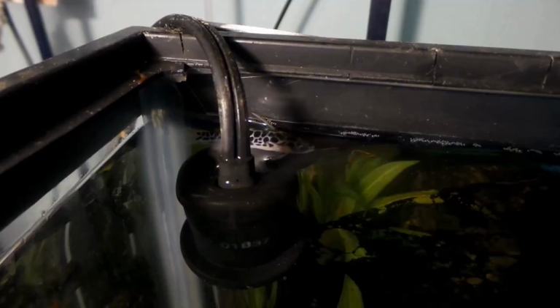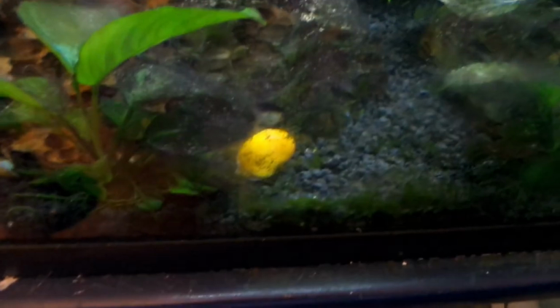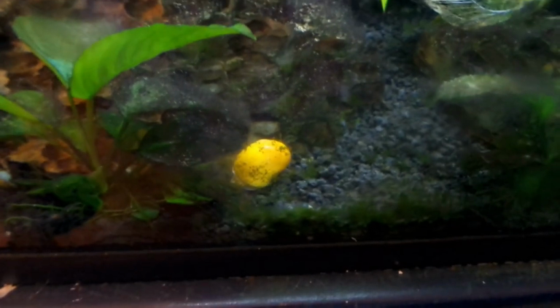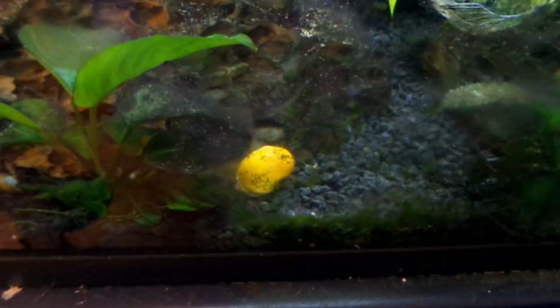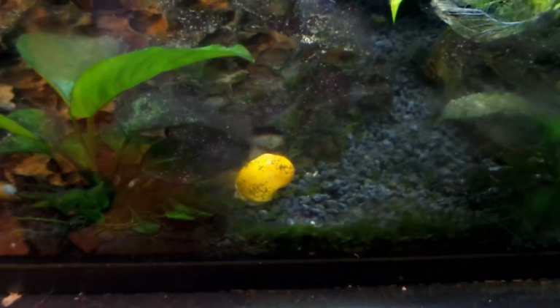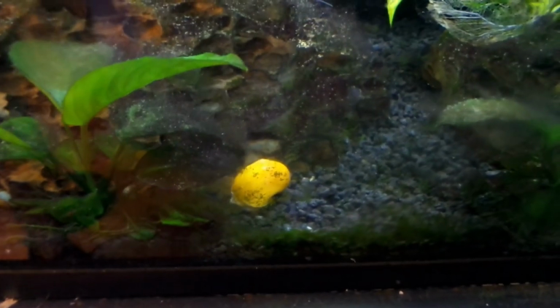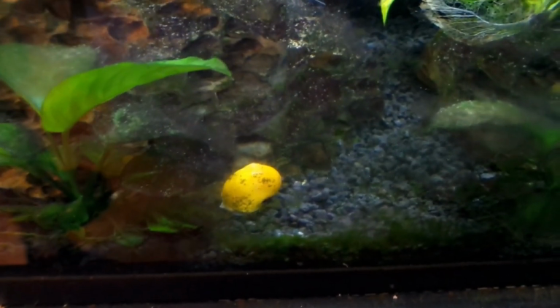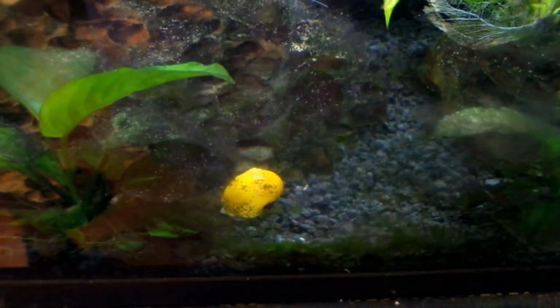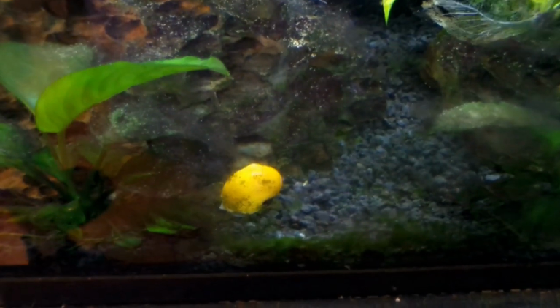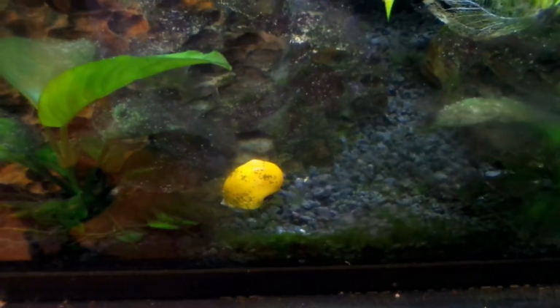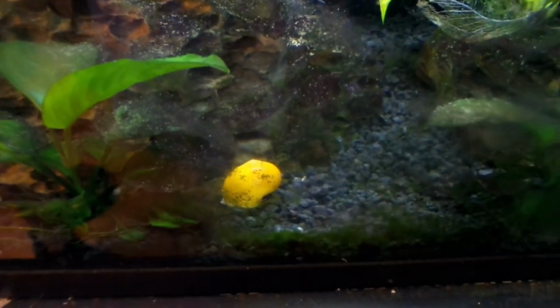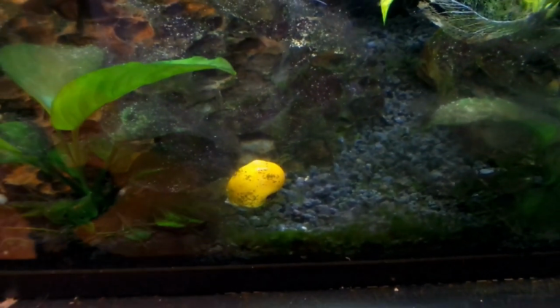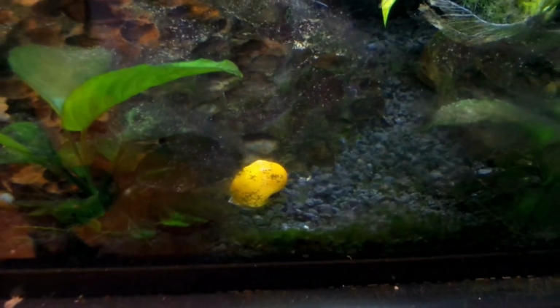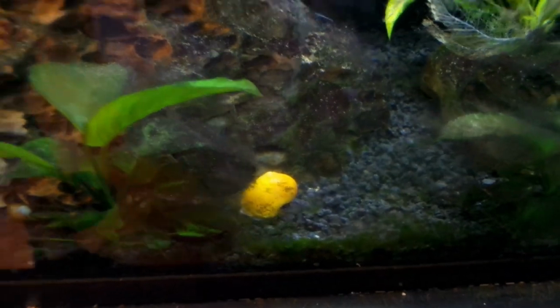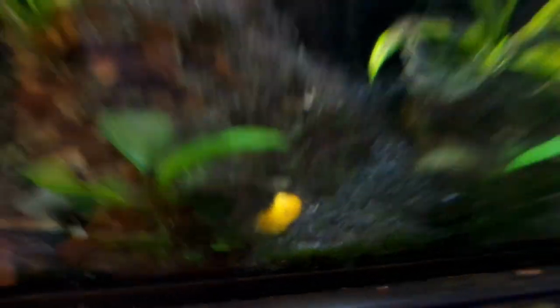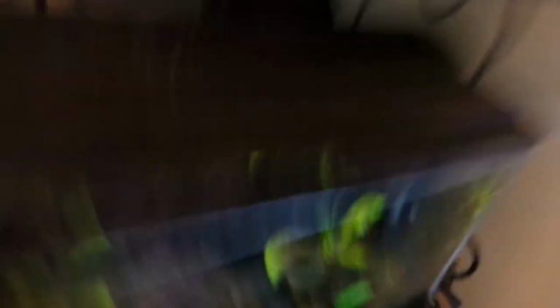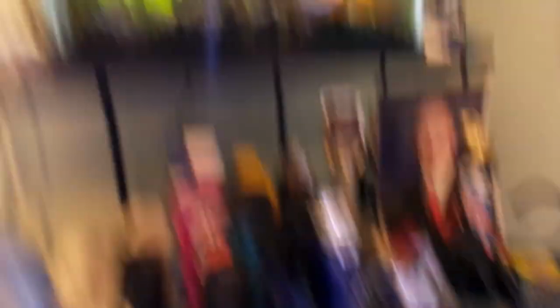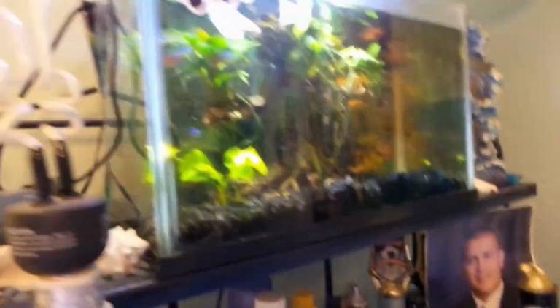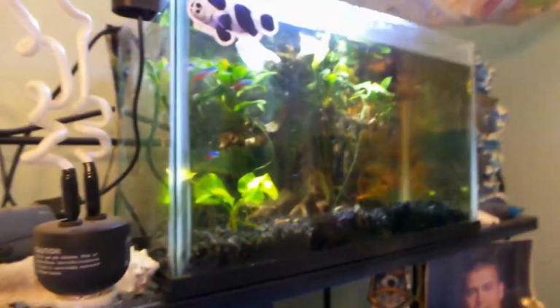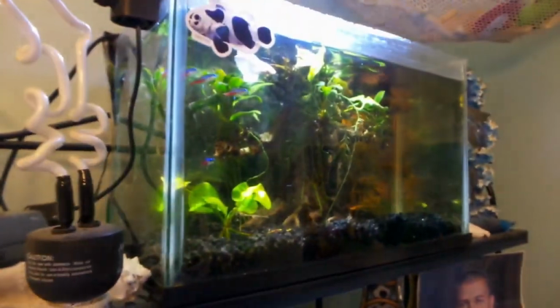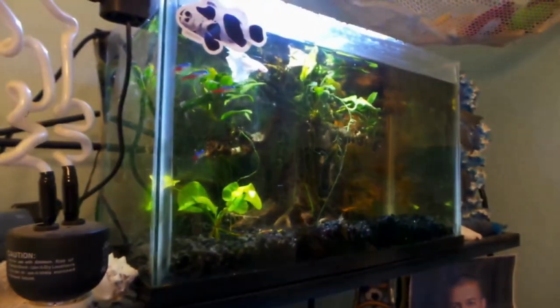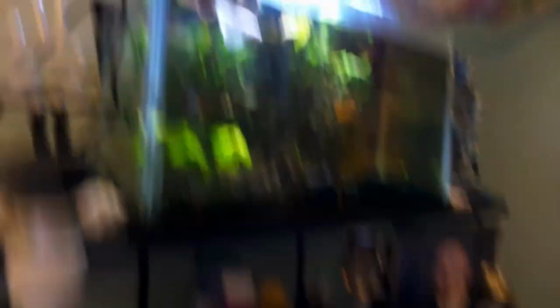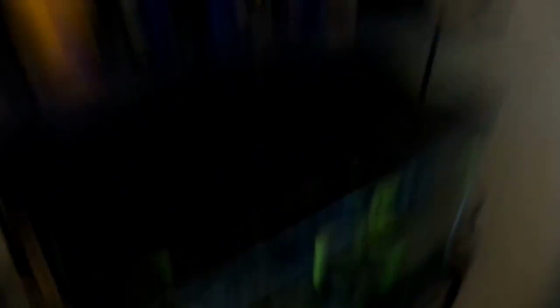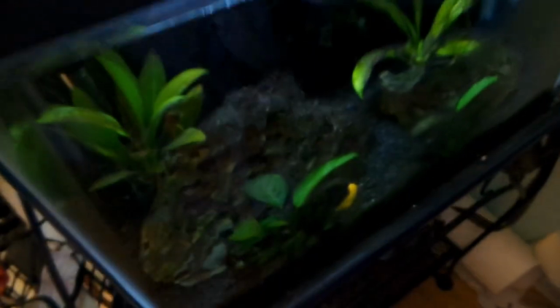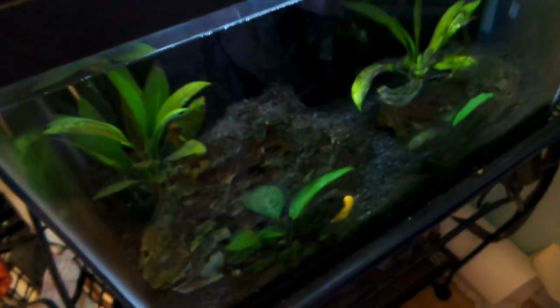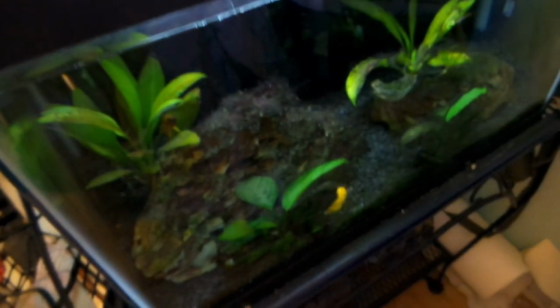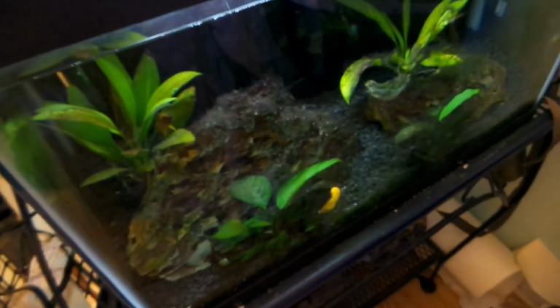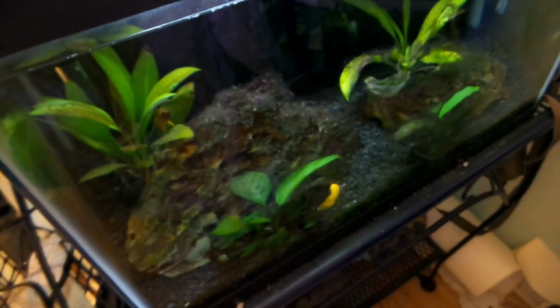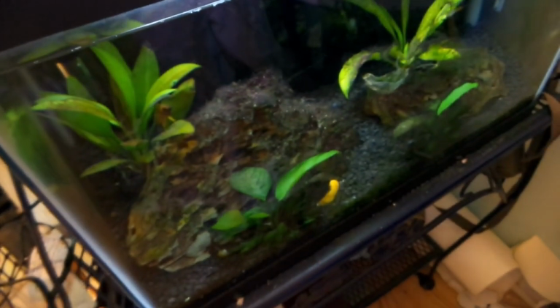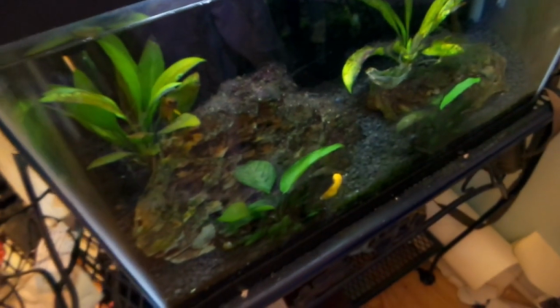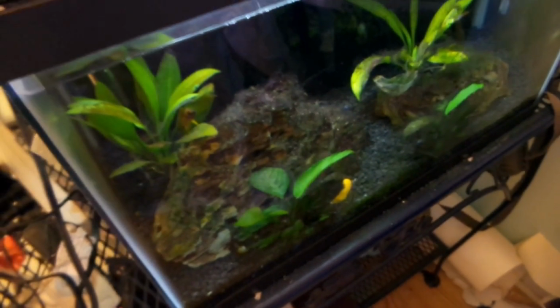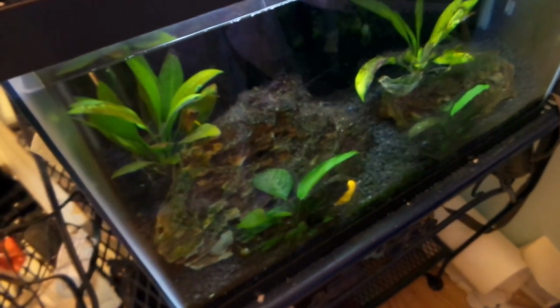Please tell me how this mystery snail got from this betta tank up here all the way down here into the cichlid tank.